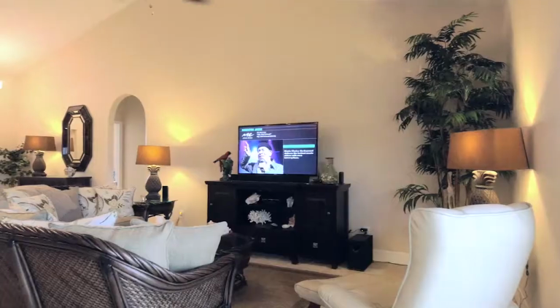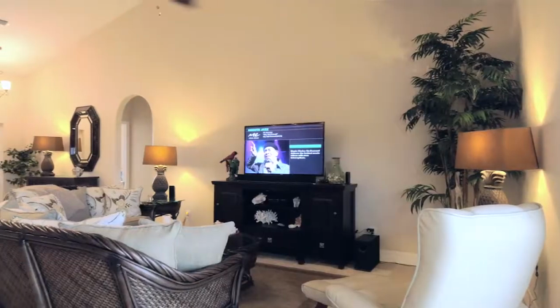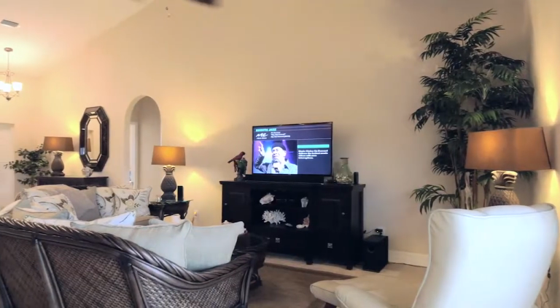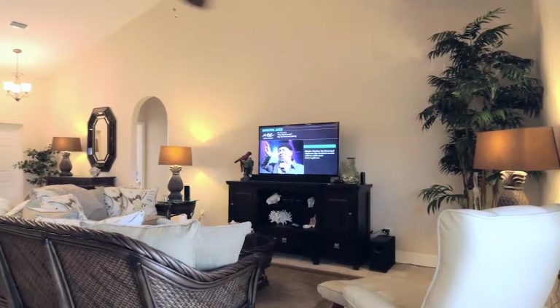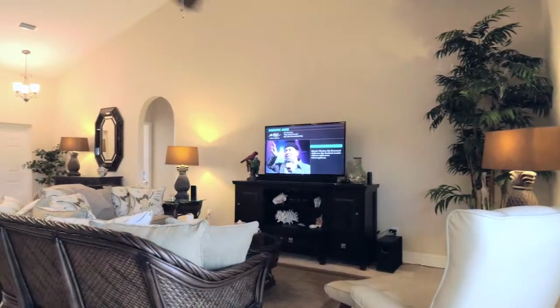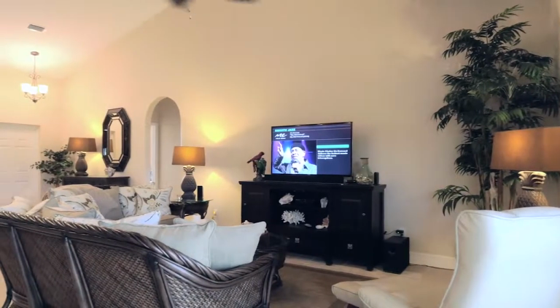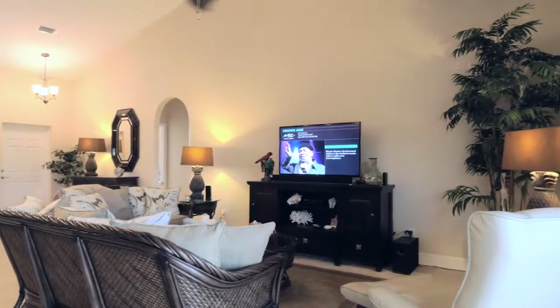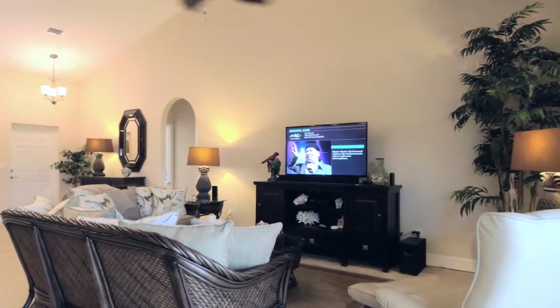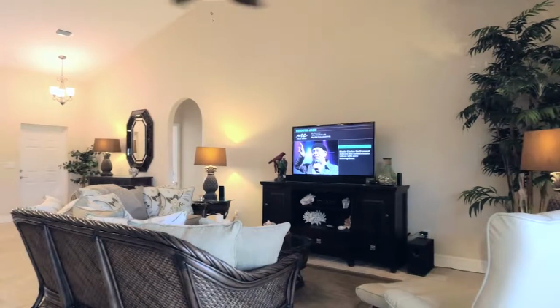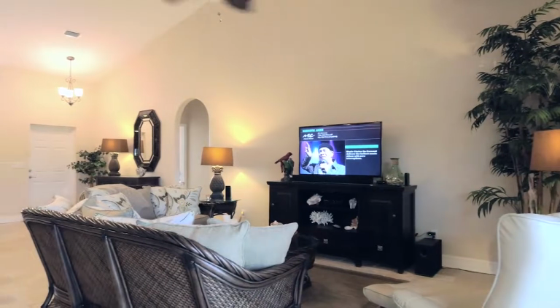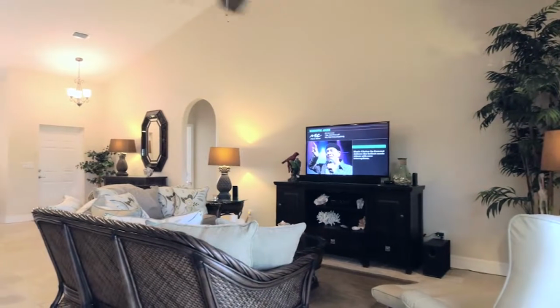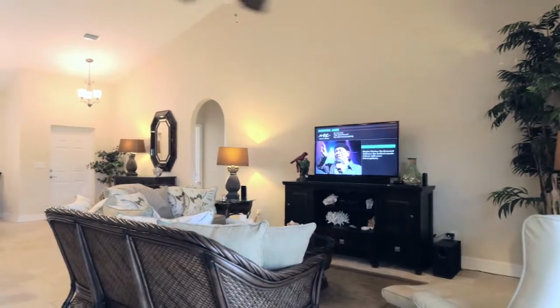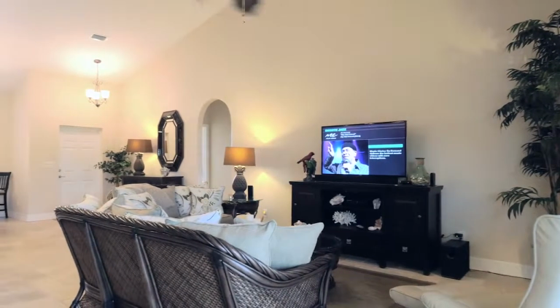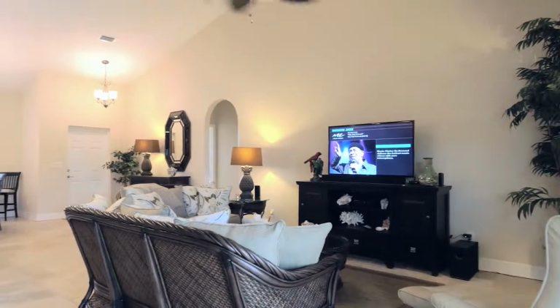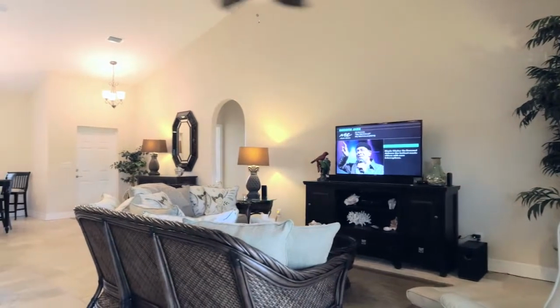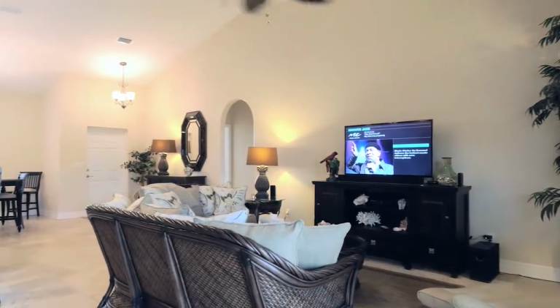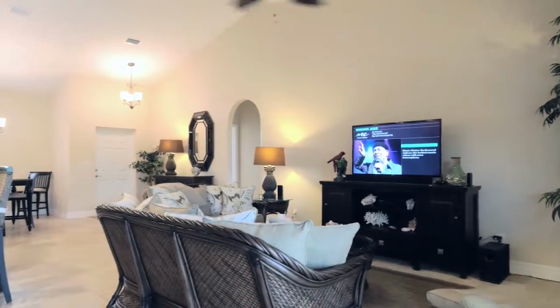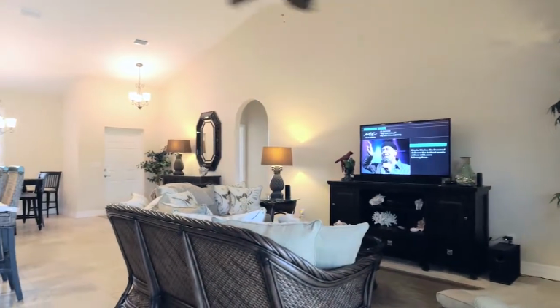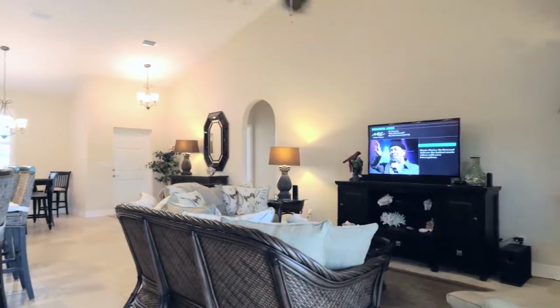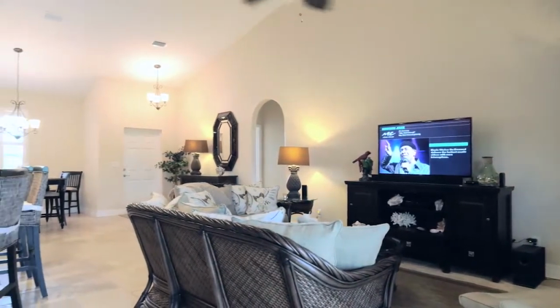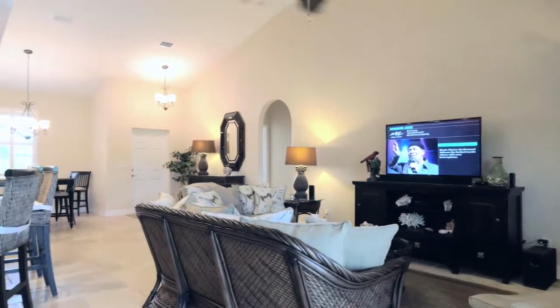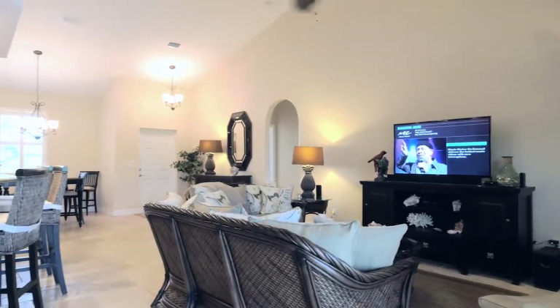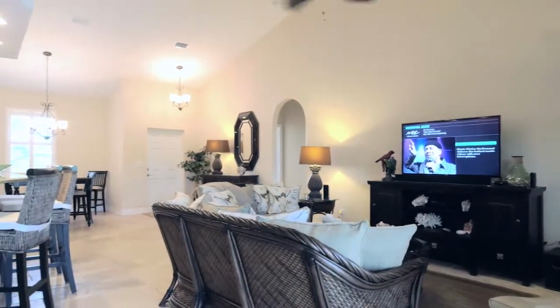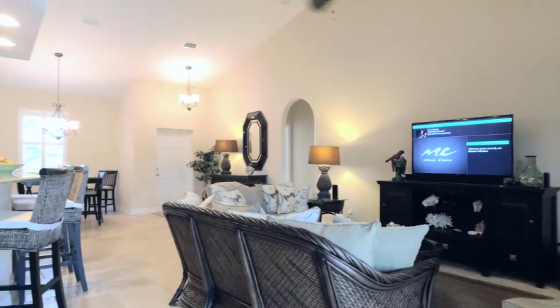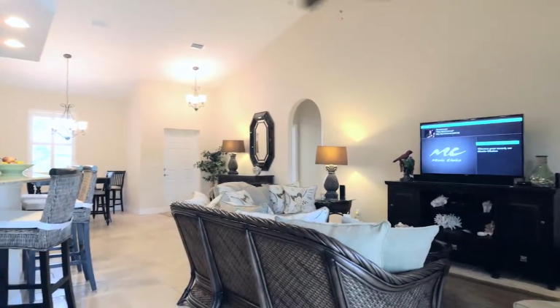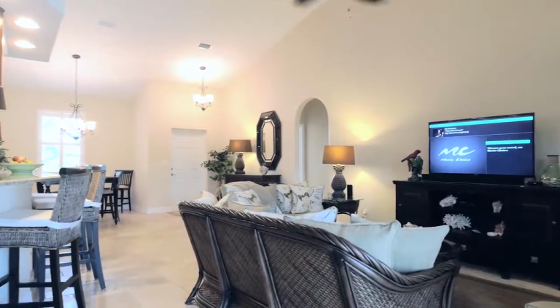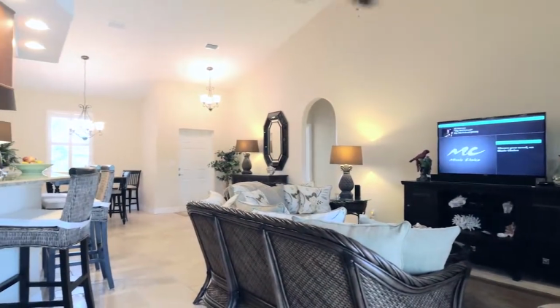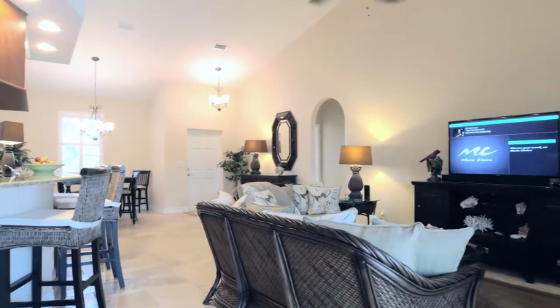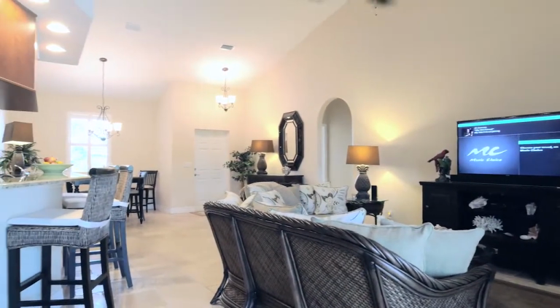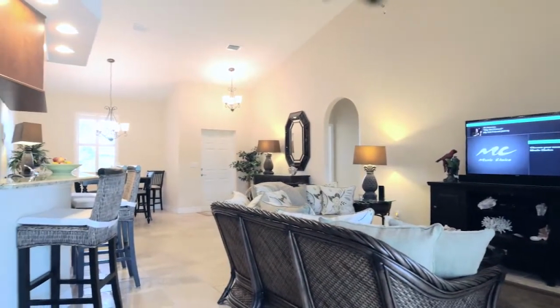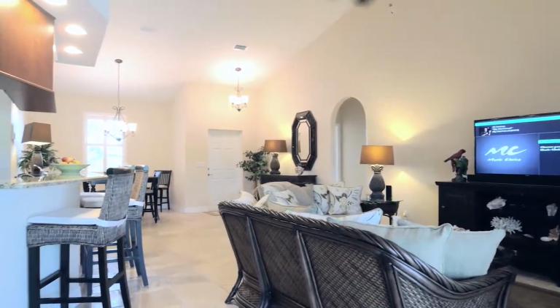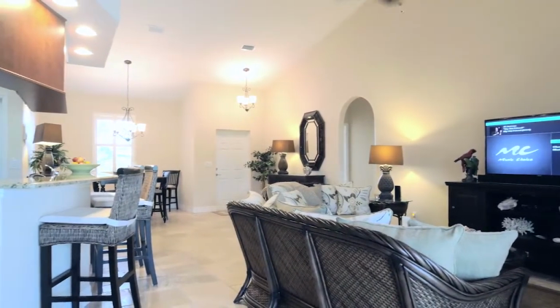We love the open concept, which provides us with ample living space.